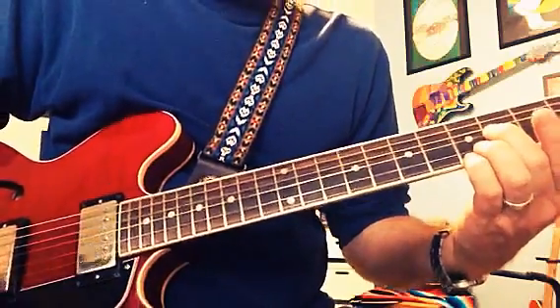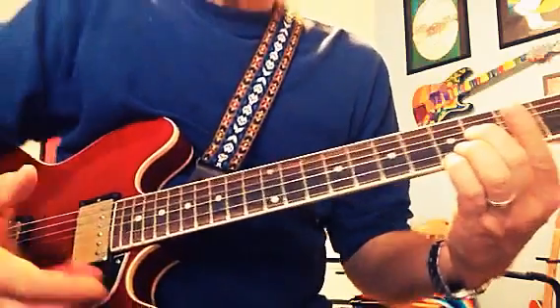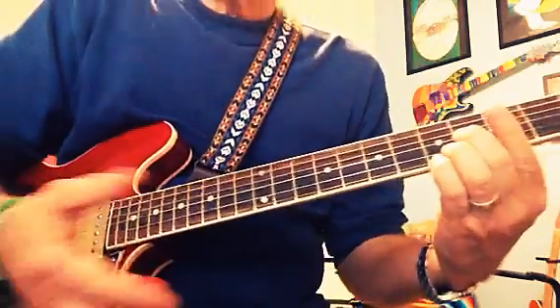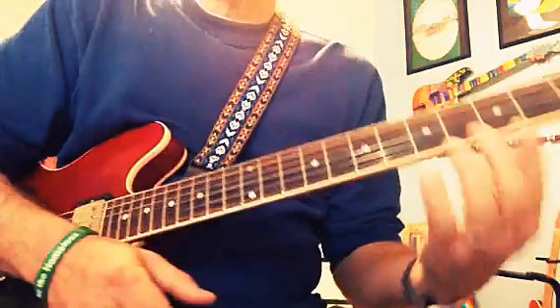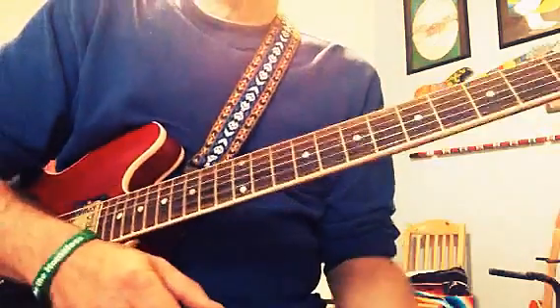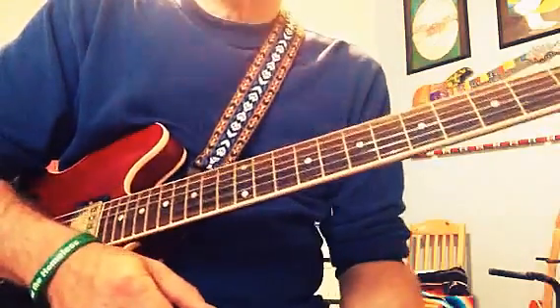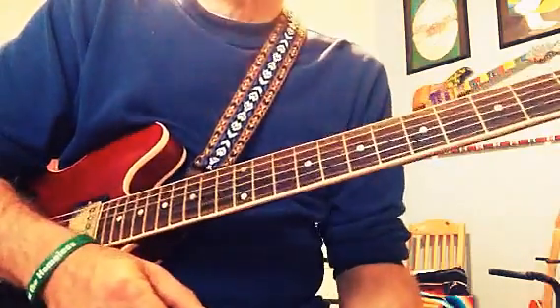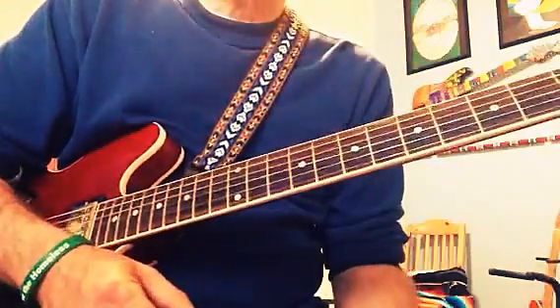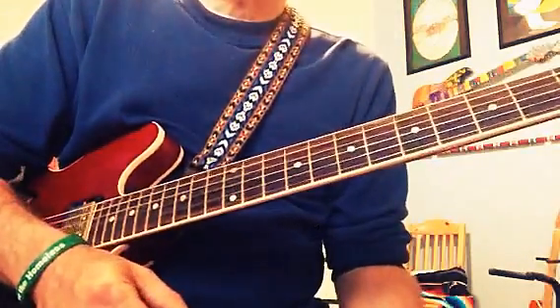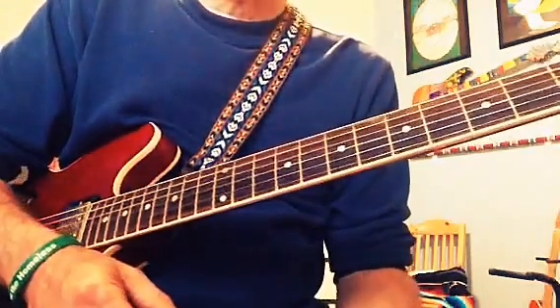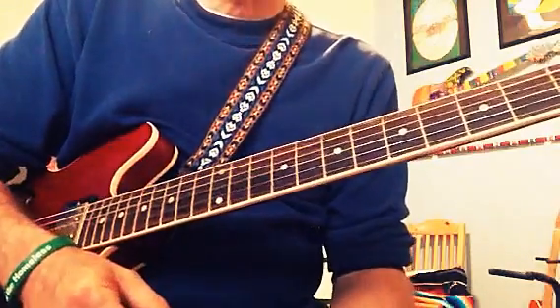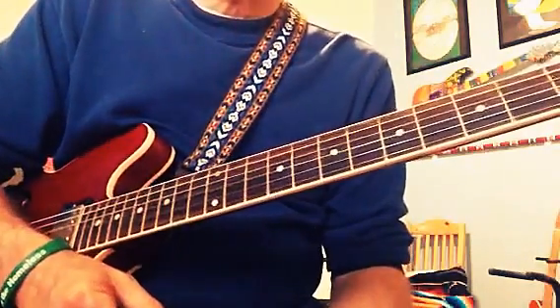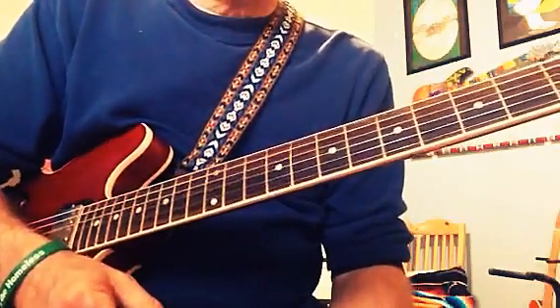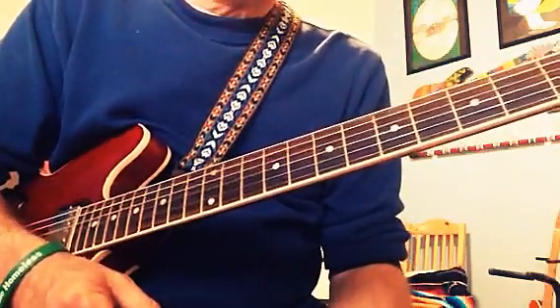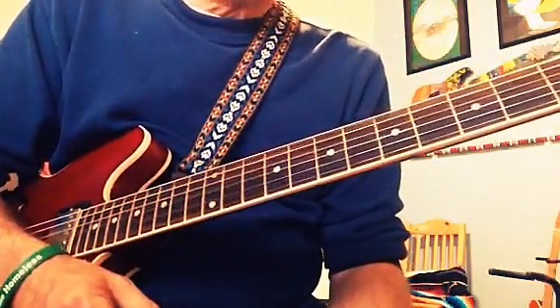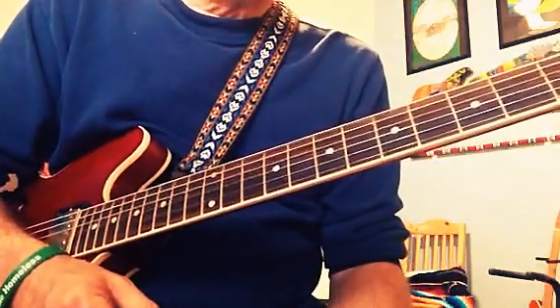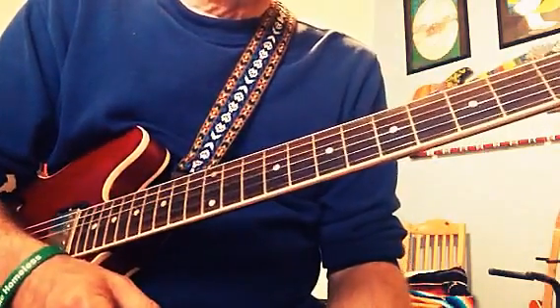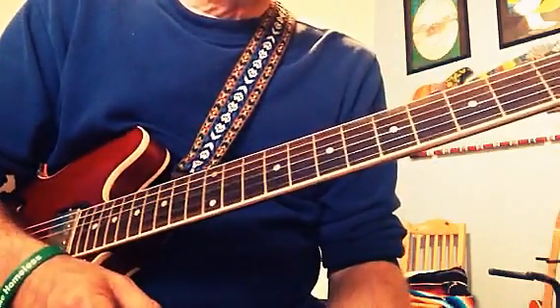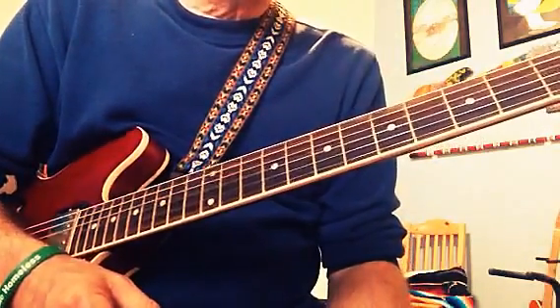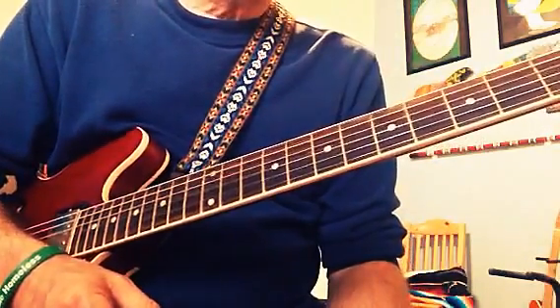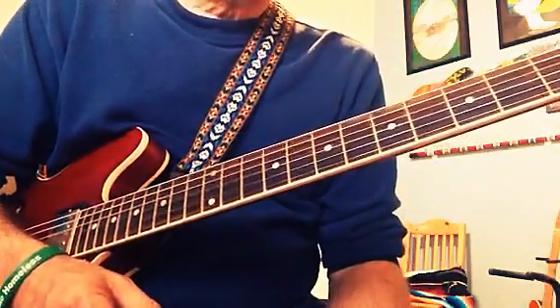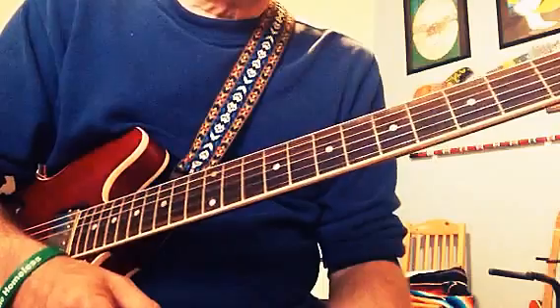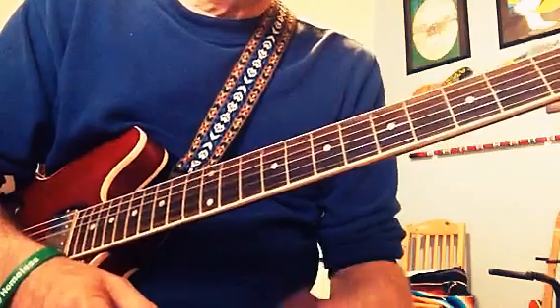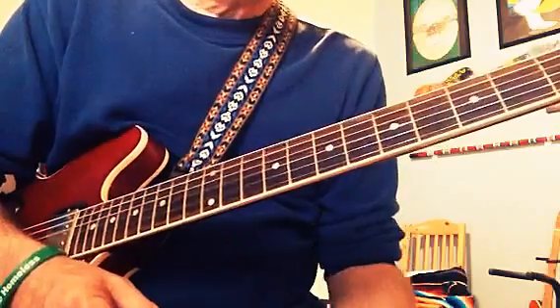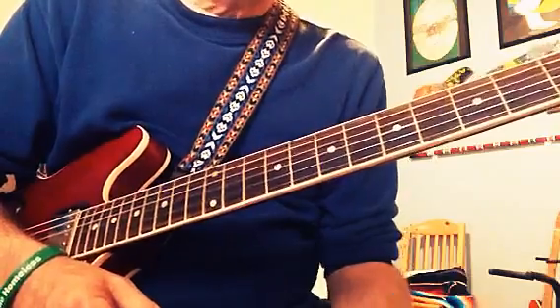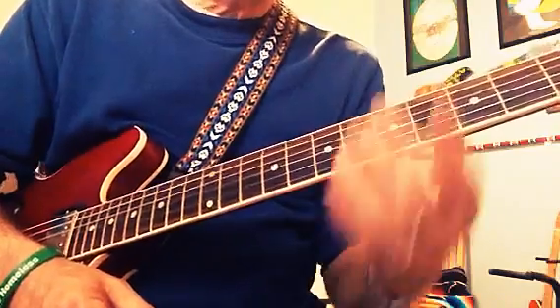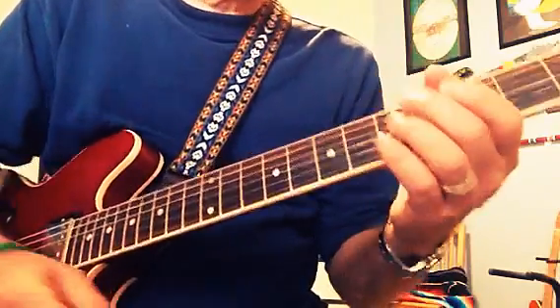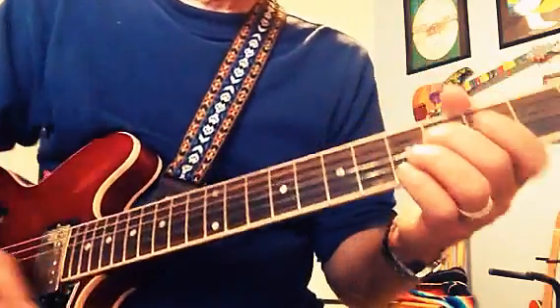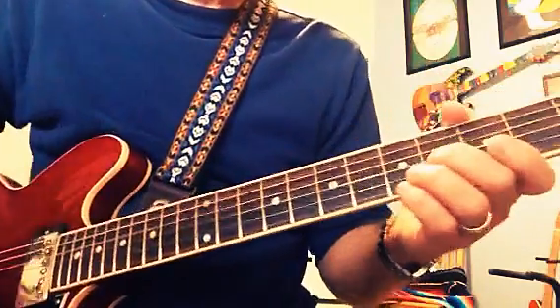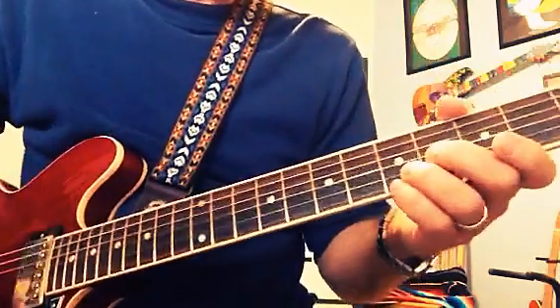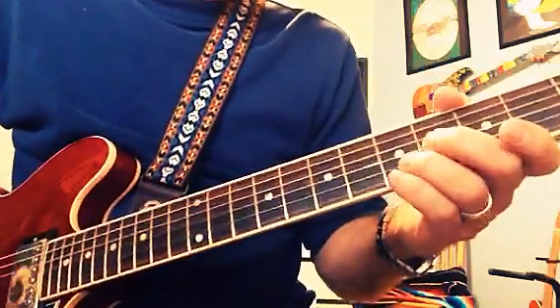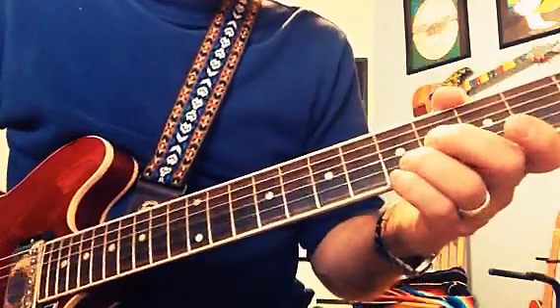So what does it give you? Kind of a steel guitar twang. It's a cool lick, and you can add stuff to it.